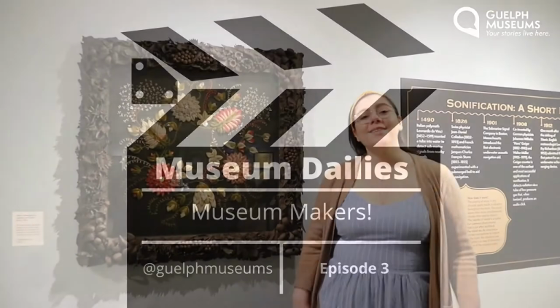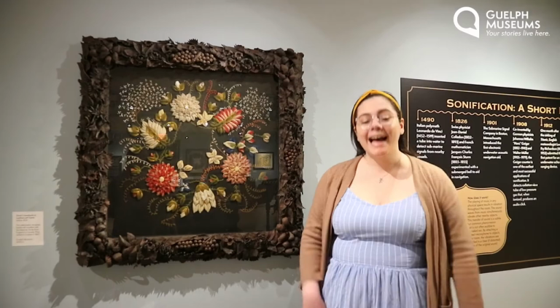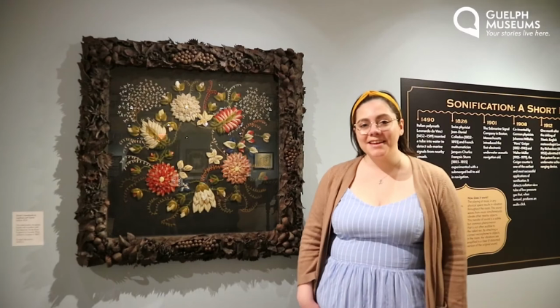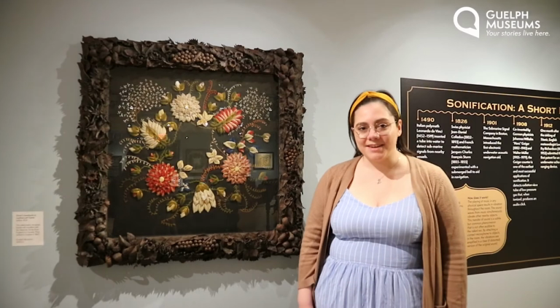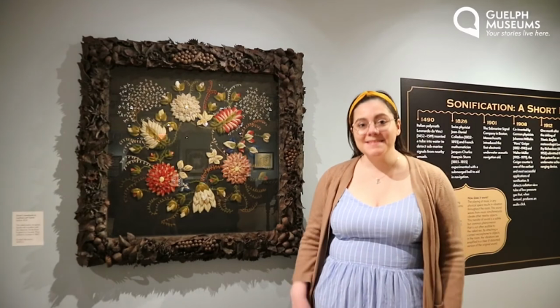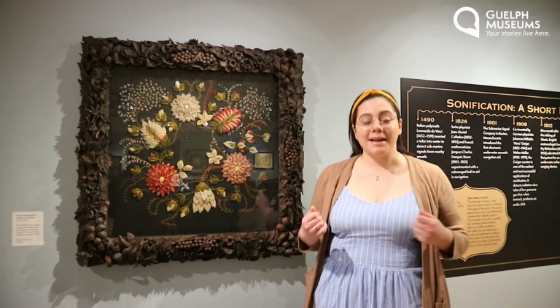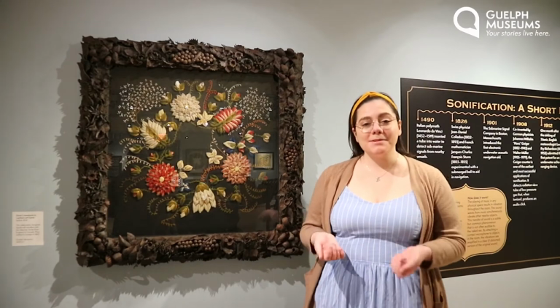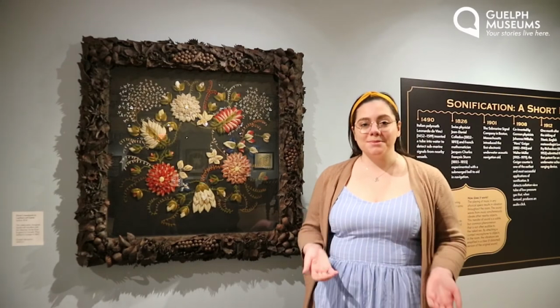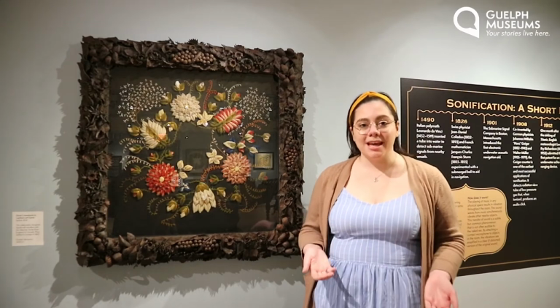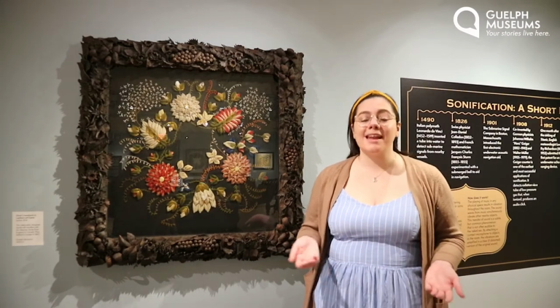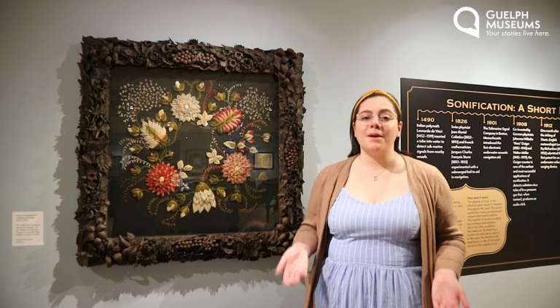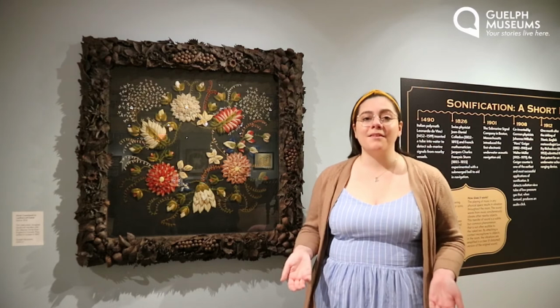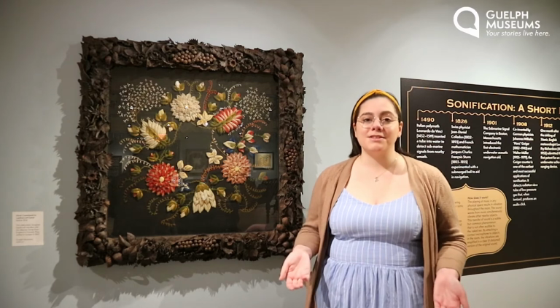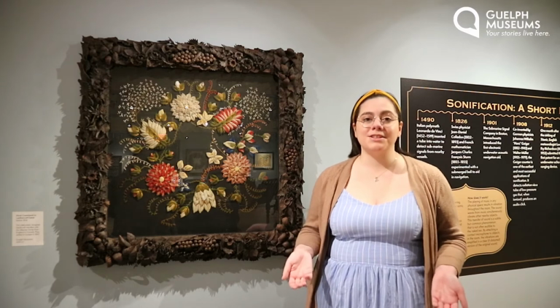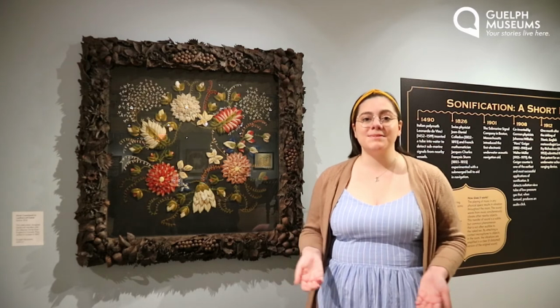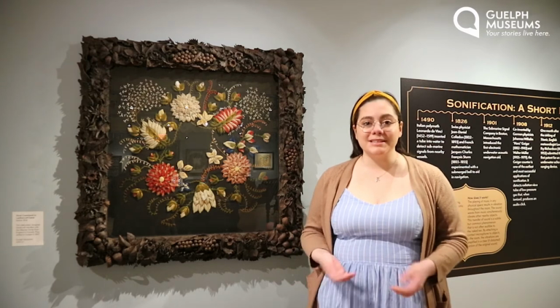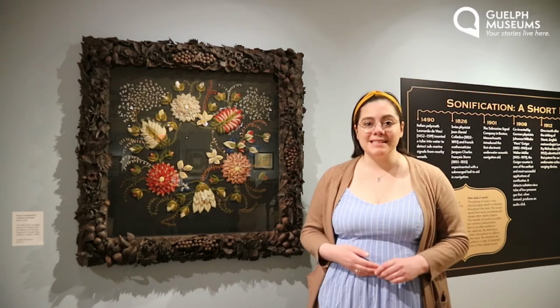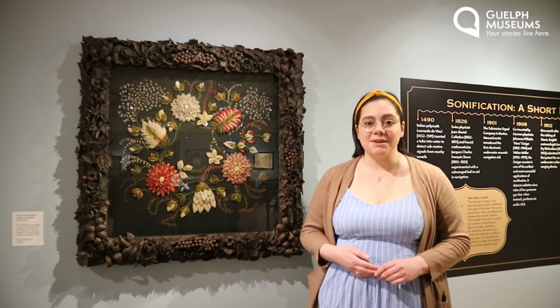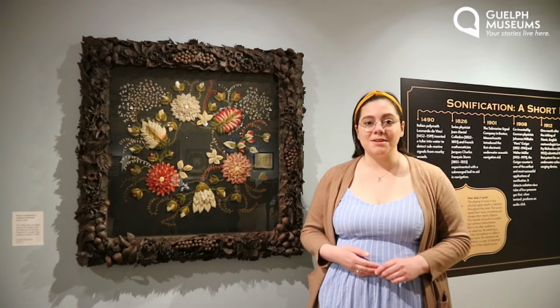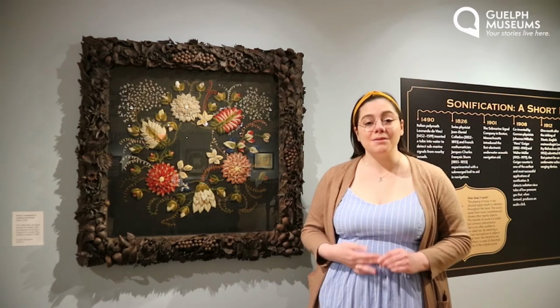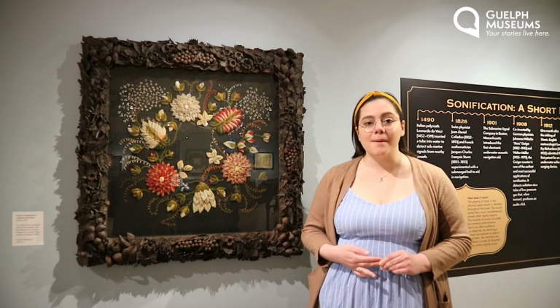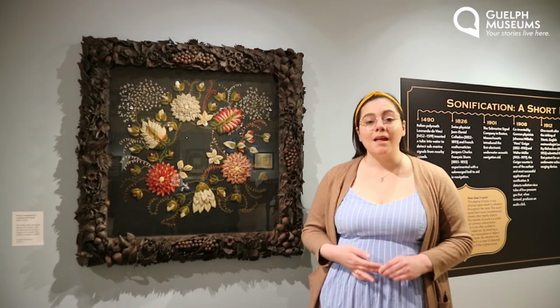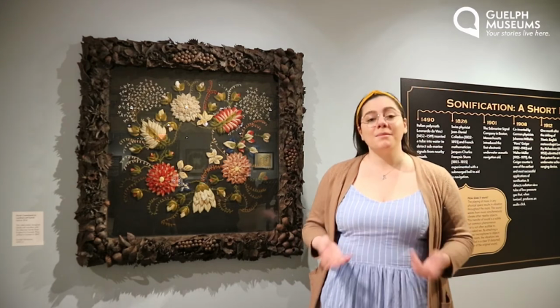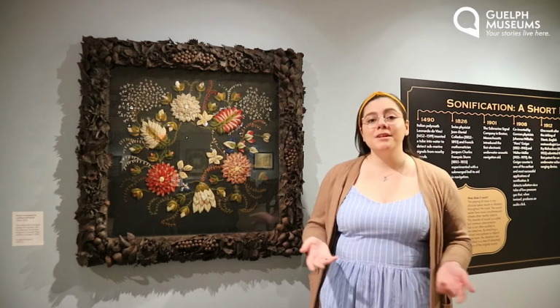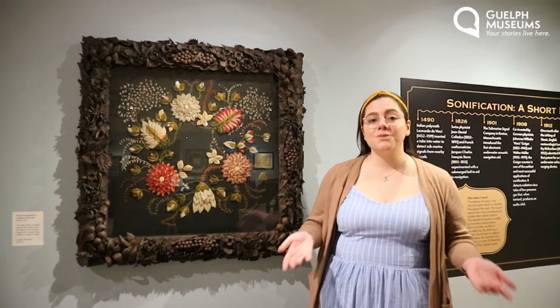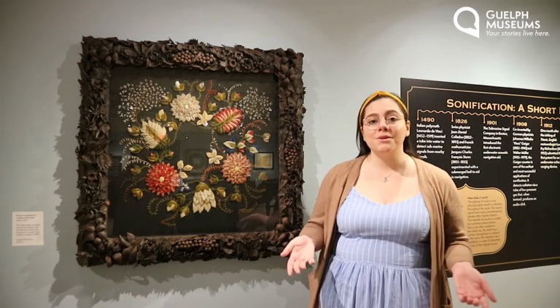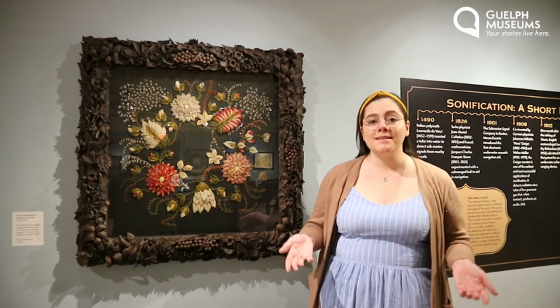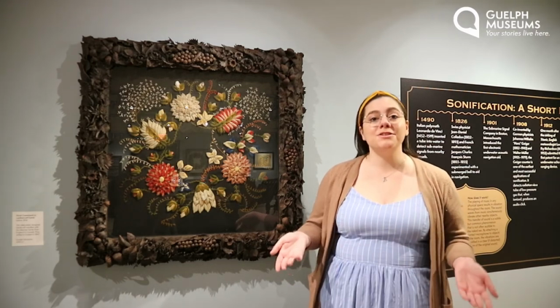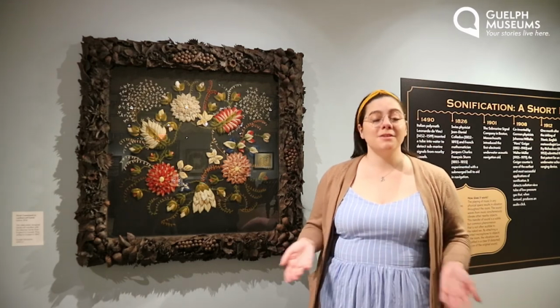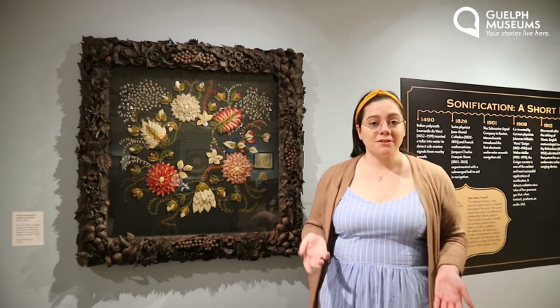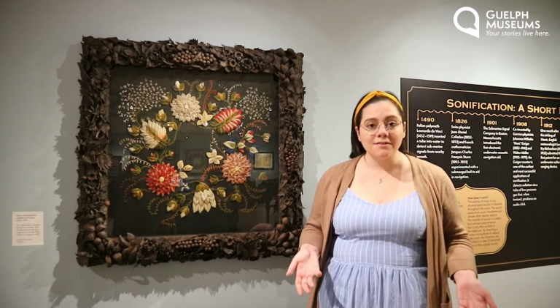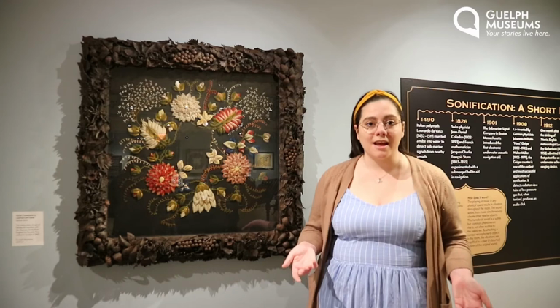Hi again friends! My name is Serena and I'm part of the Visitor Experience team here at the museum. I'm going to show you how to do another craft today.